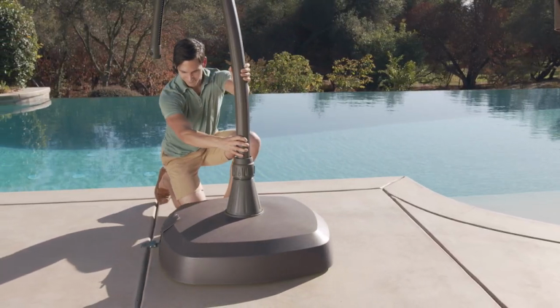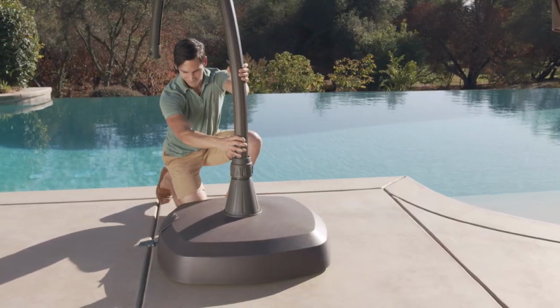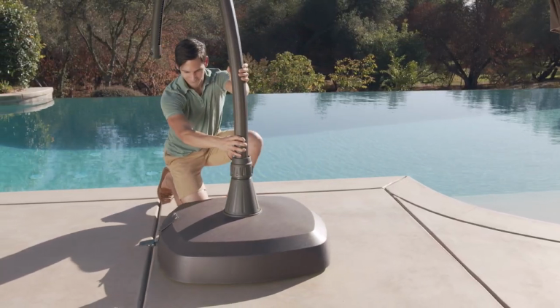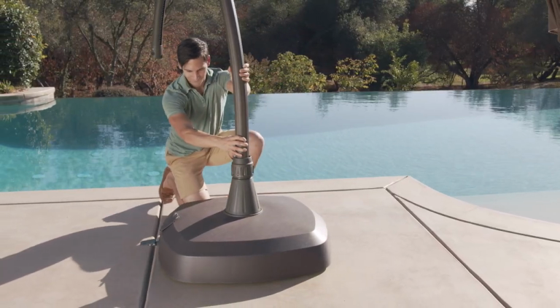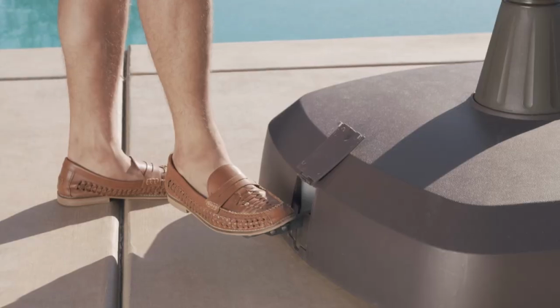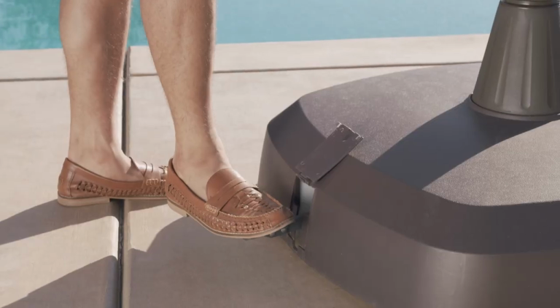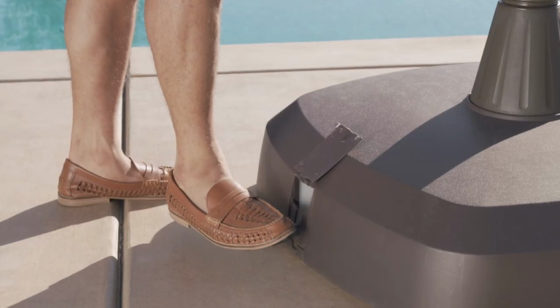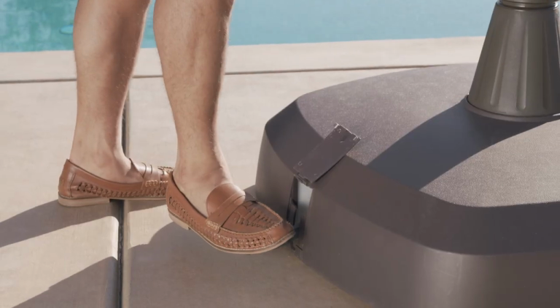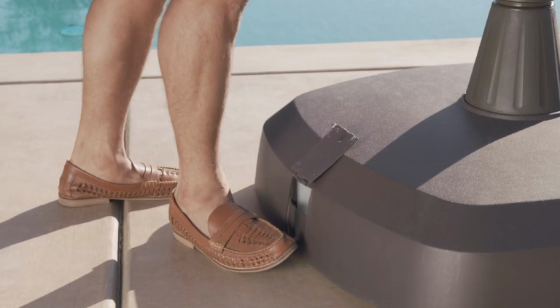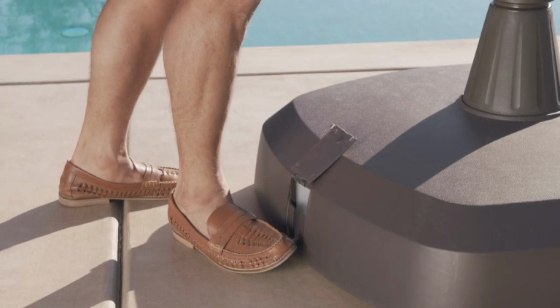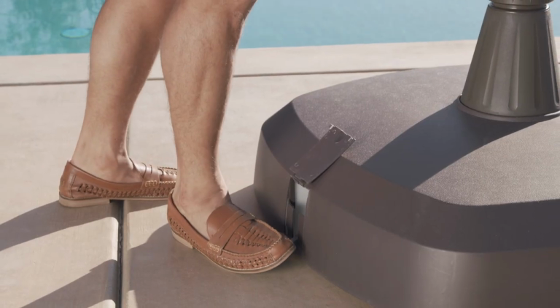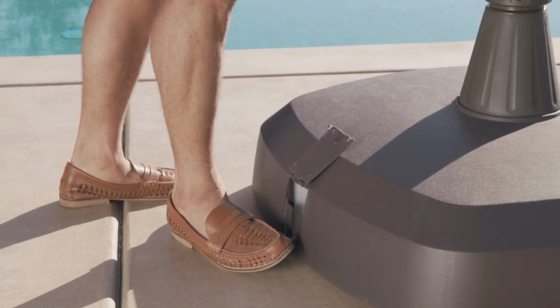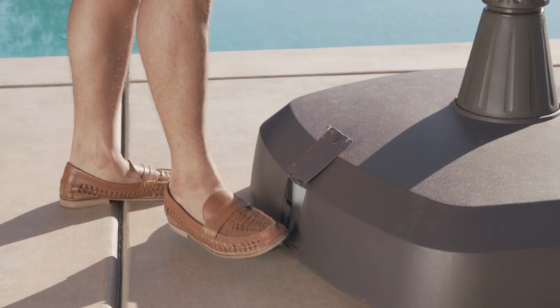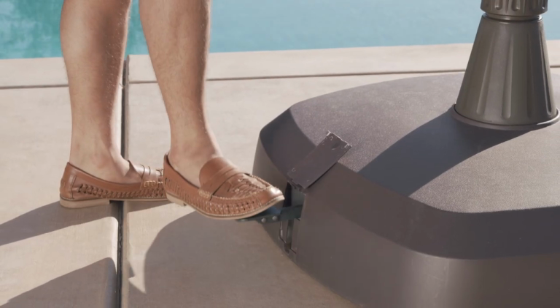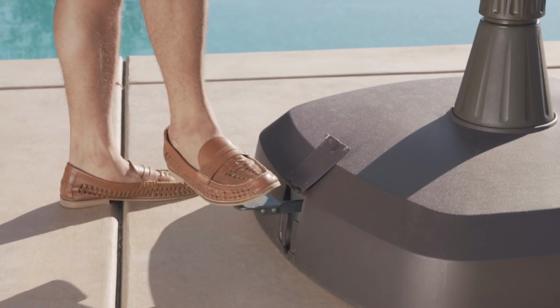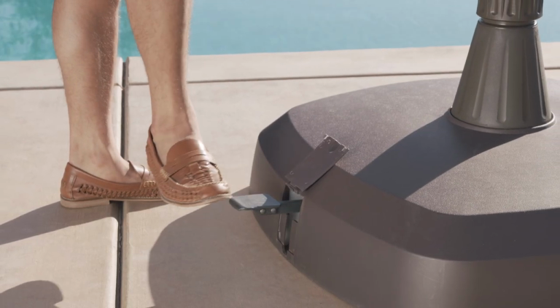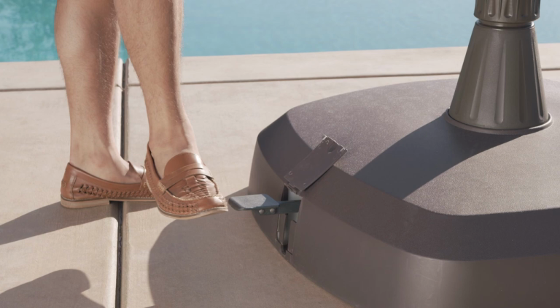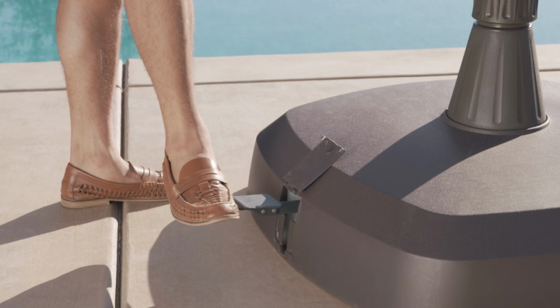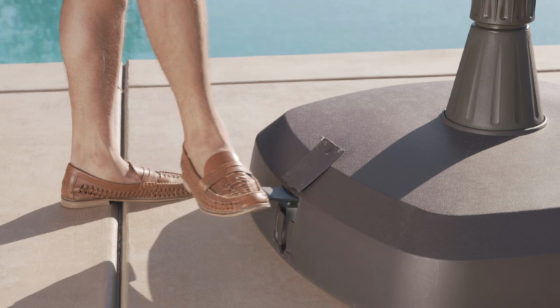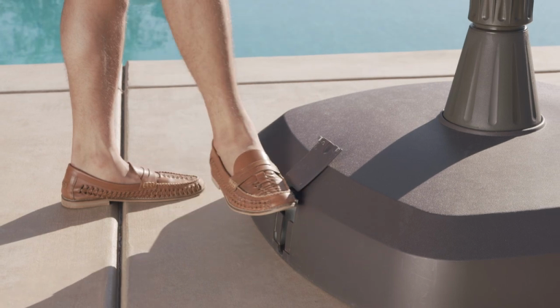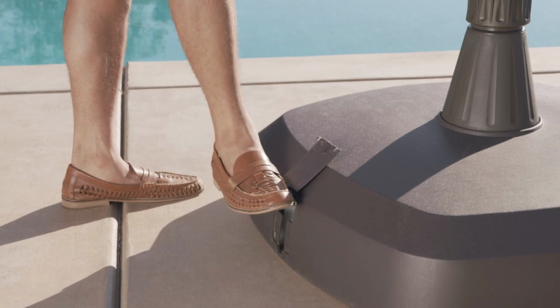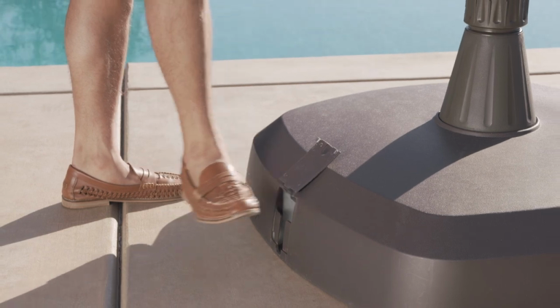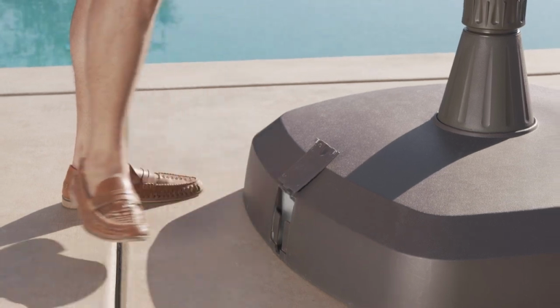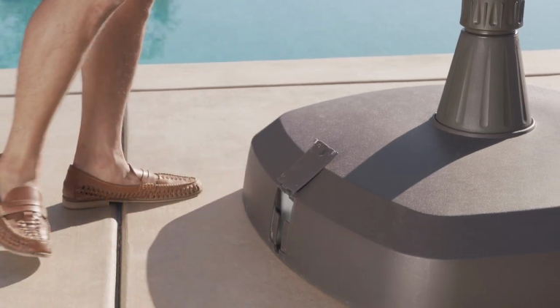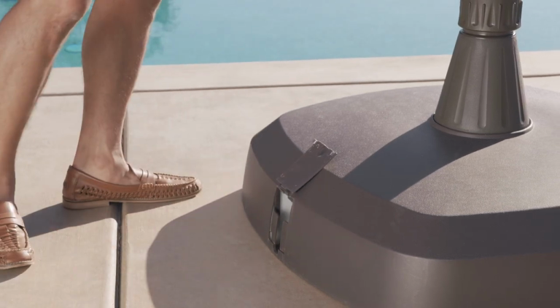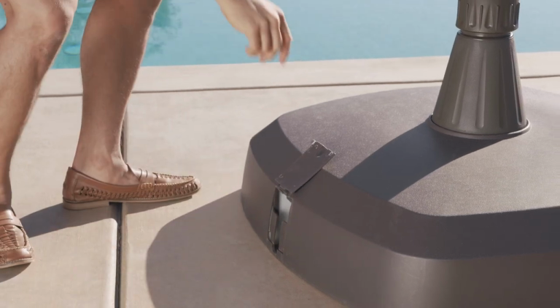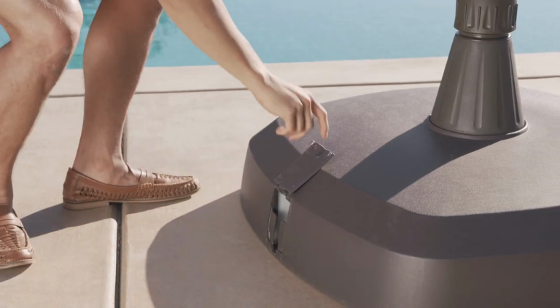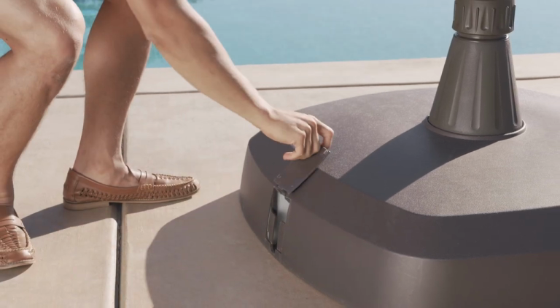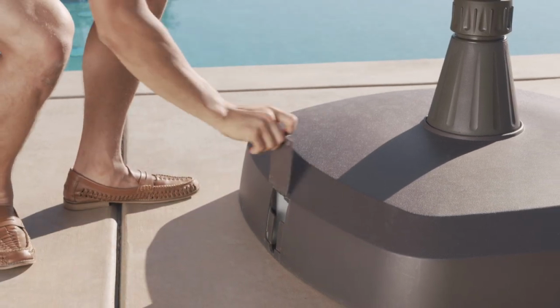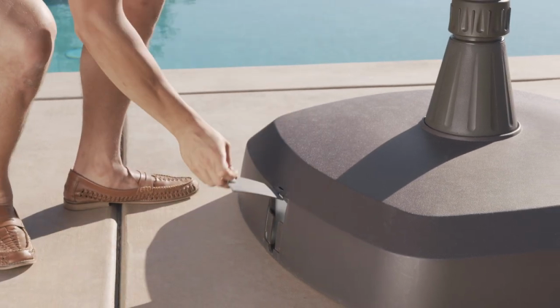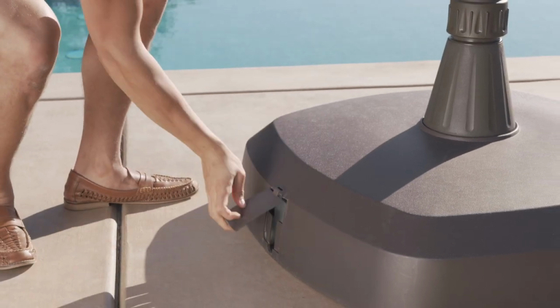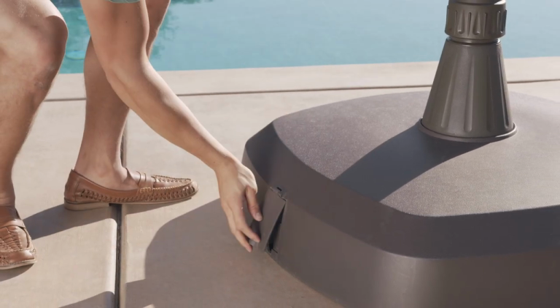Once it is in the desired location, repeat the previous procedure to retract the wheels and secure the base.